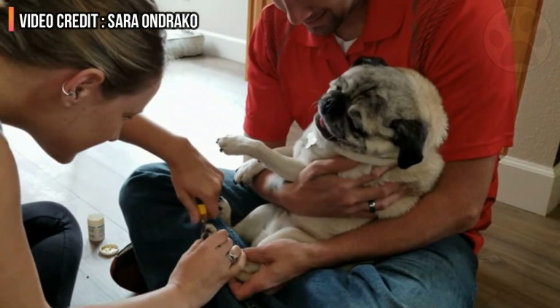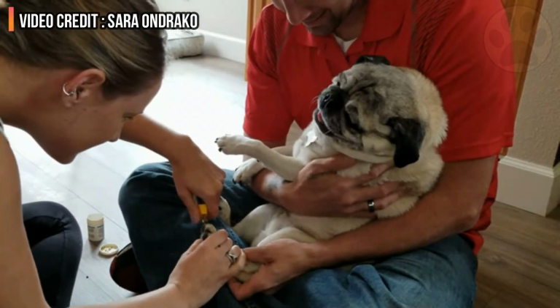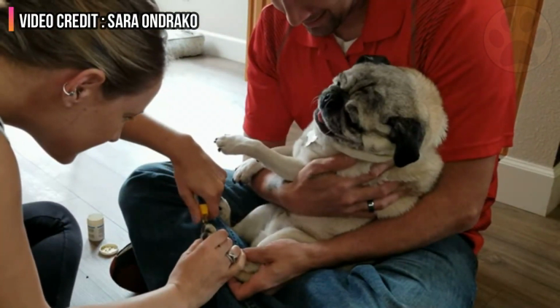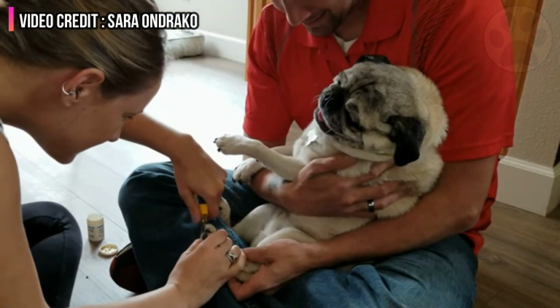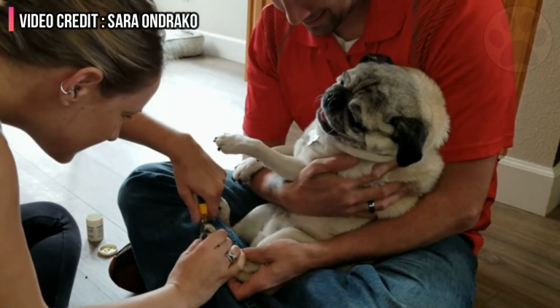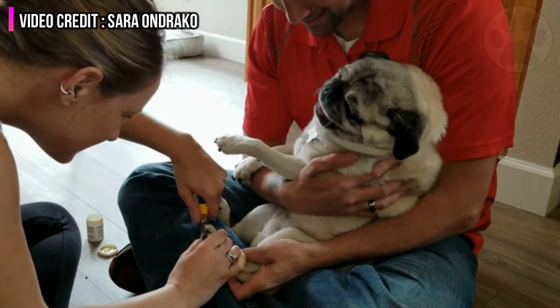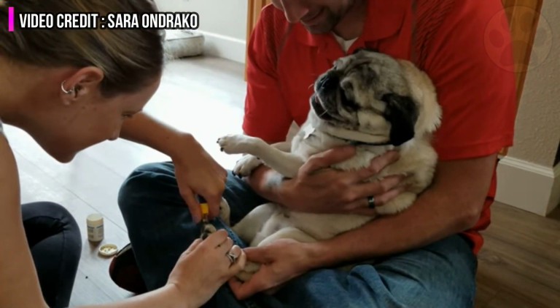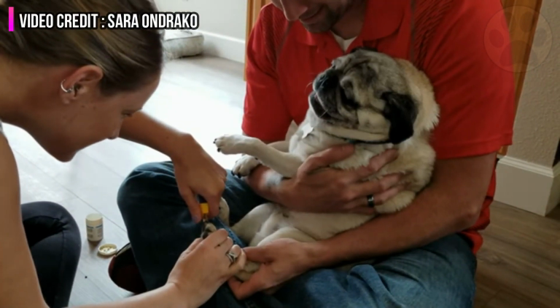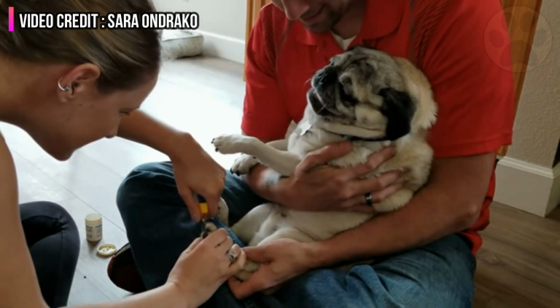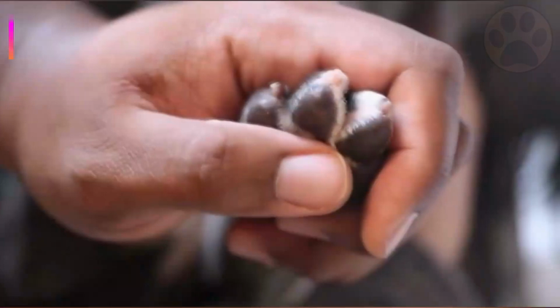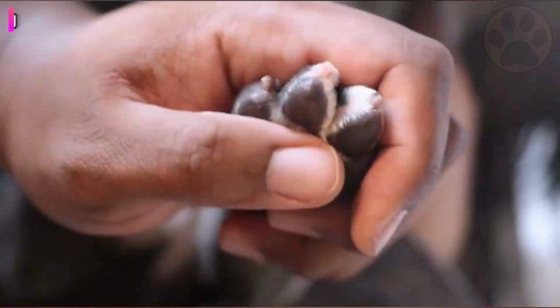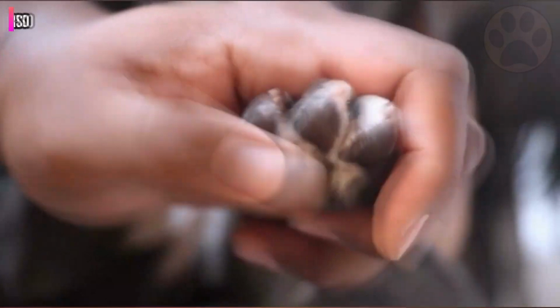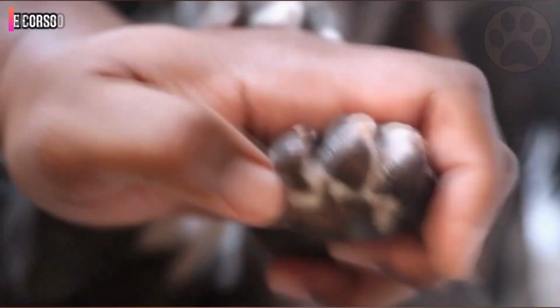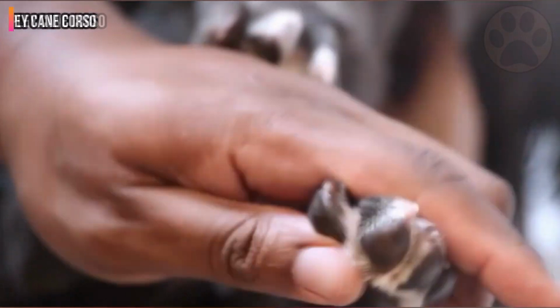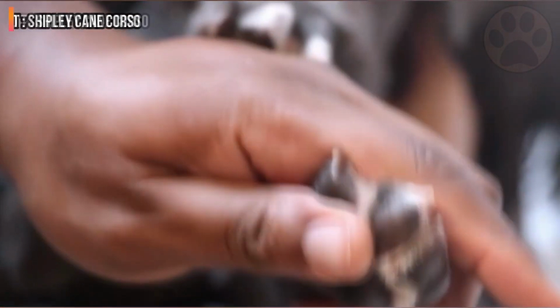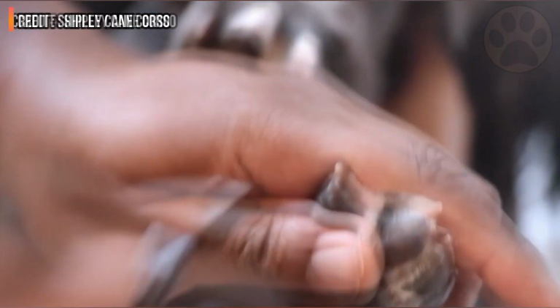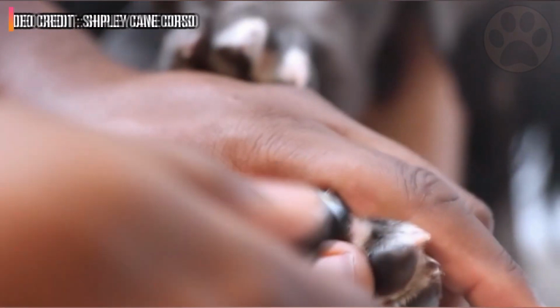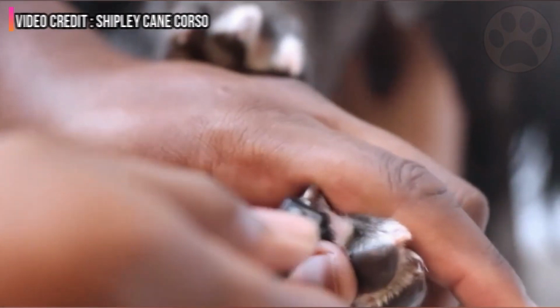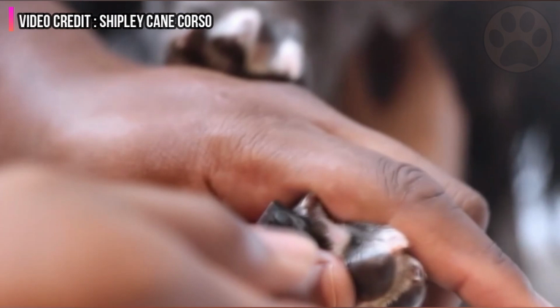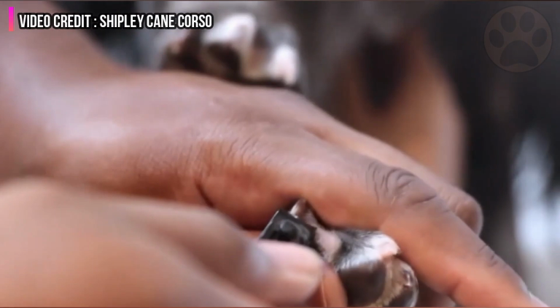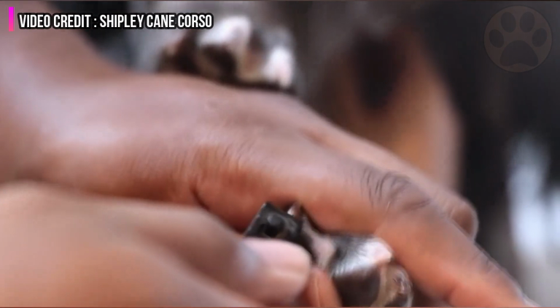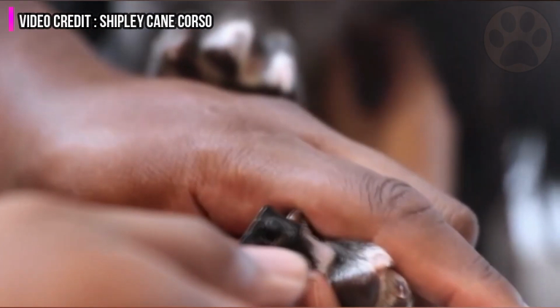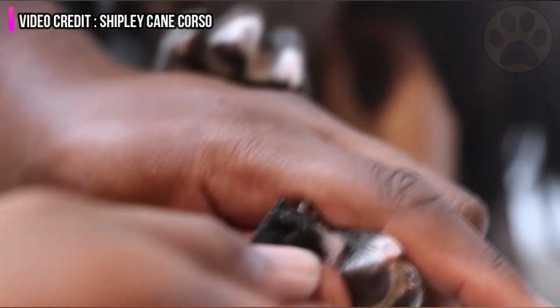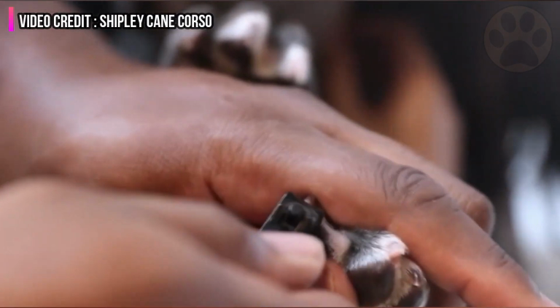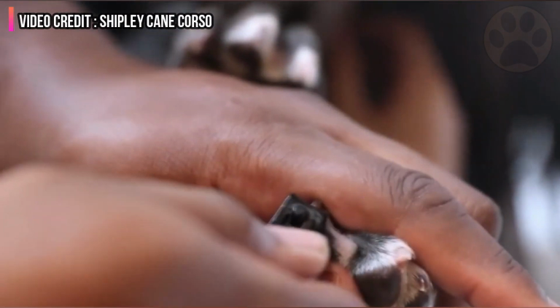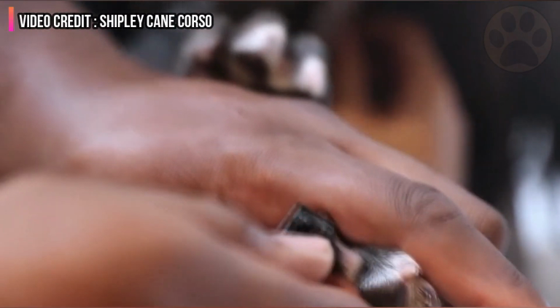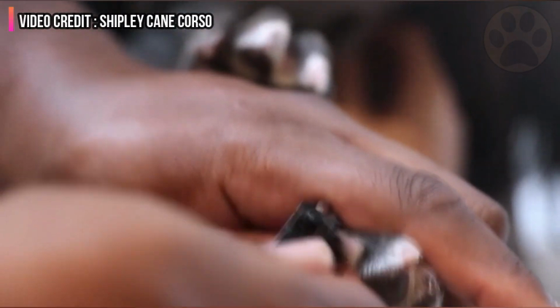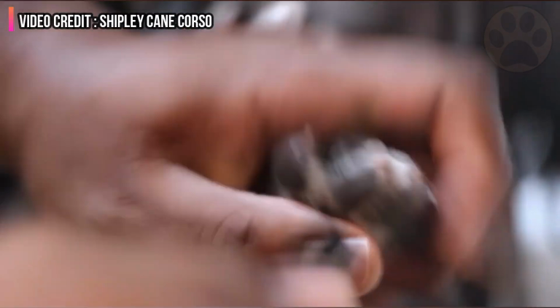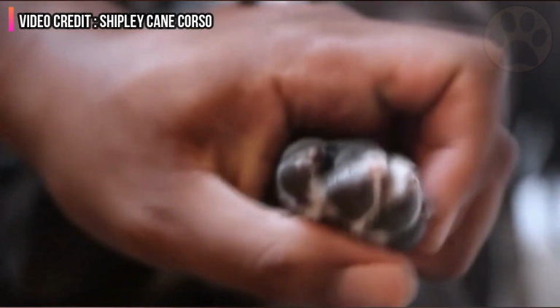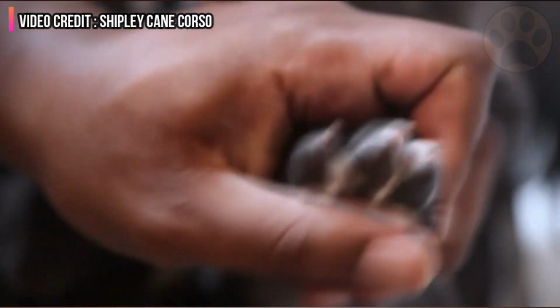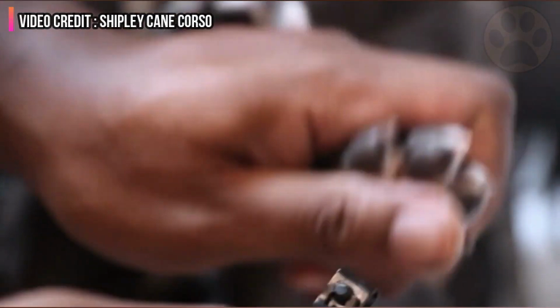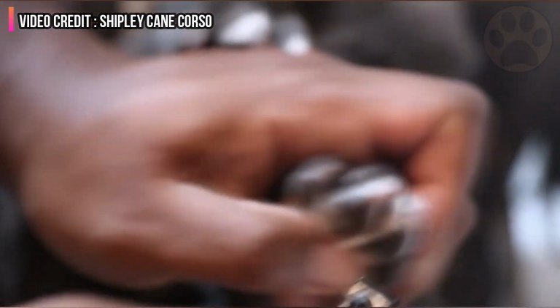Short toenails are important for your dog's overall health and wellbeing. Failure will not be accepted.